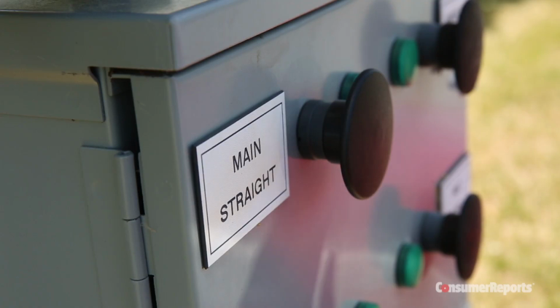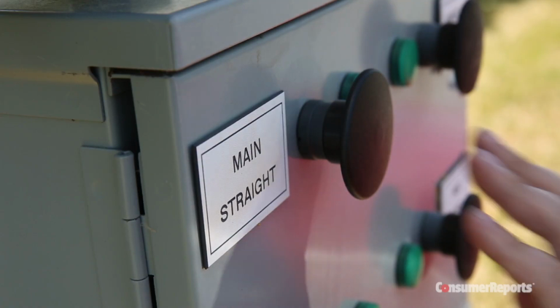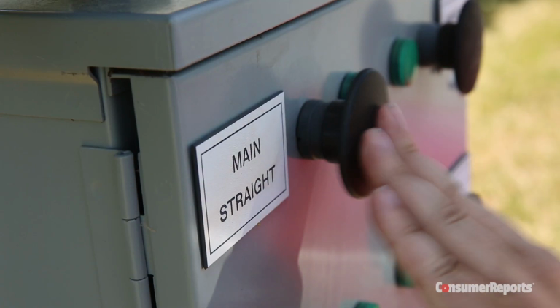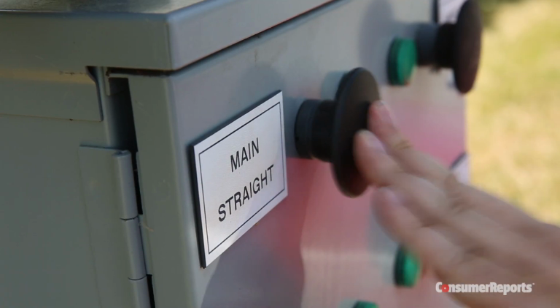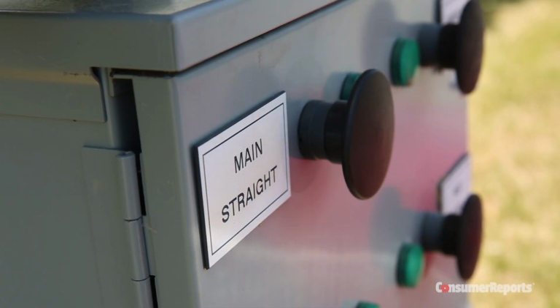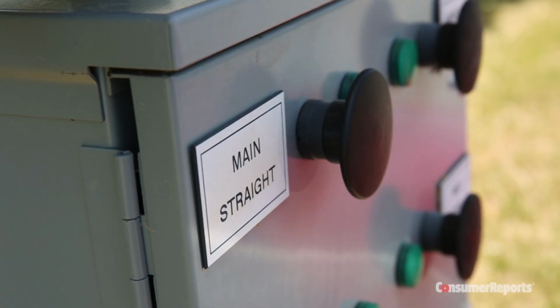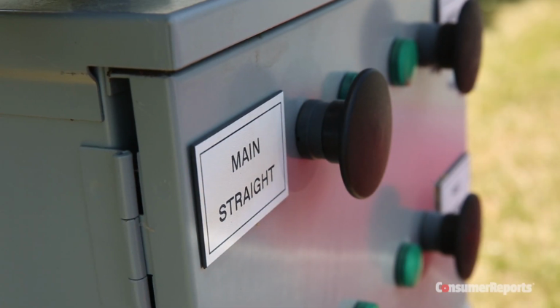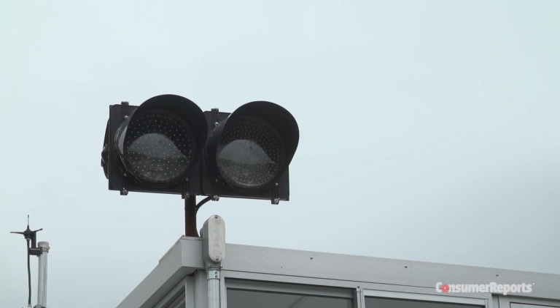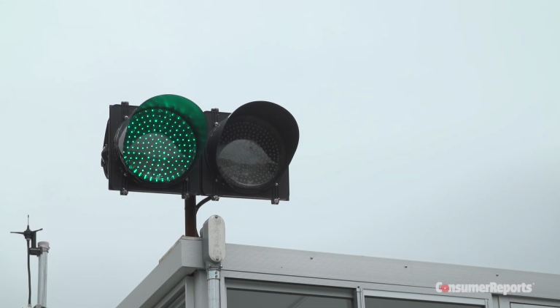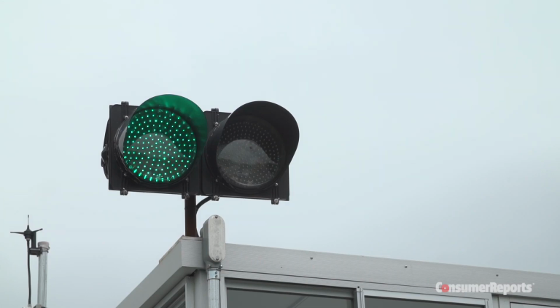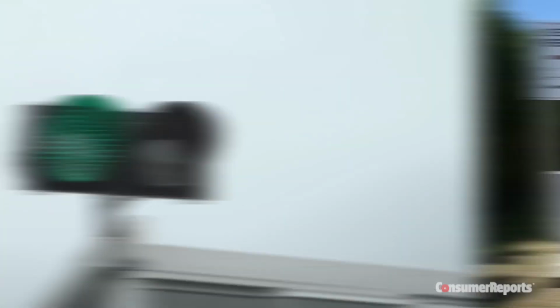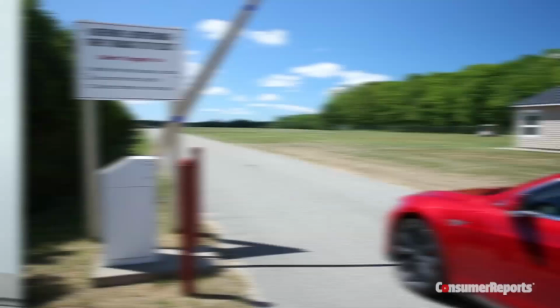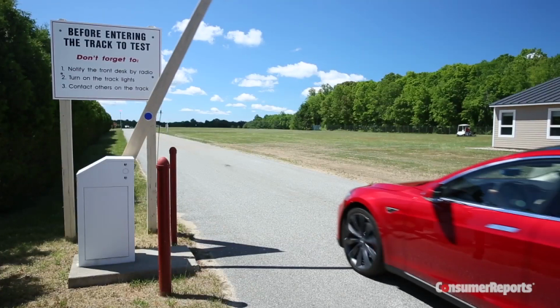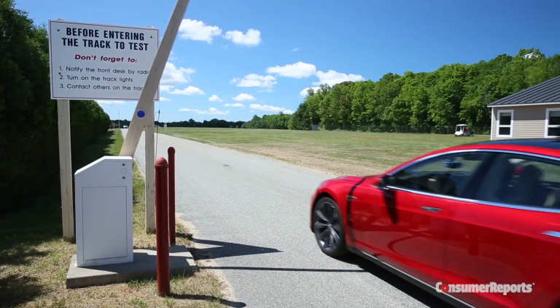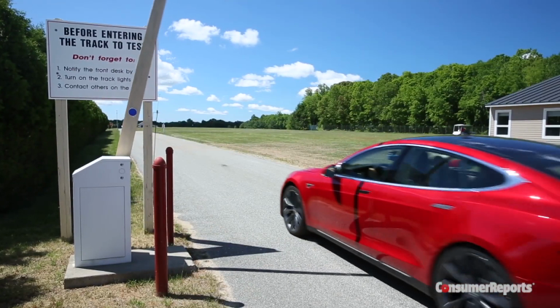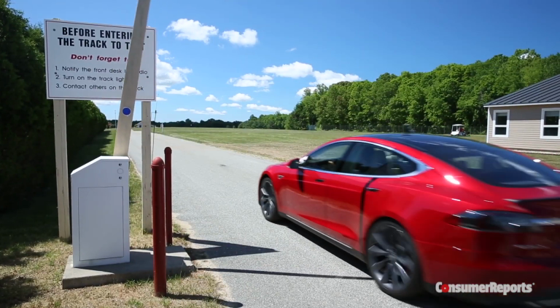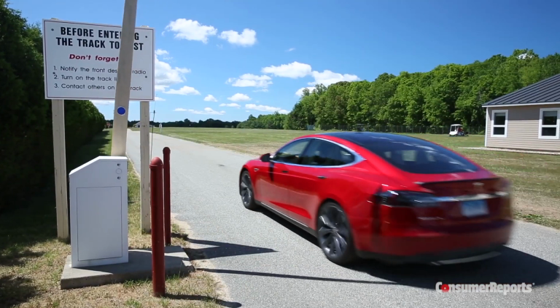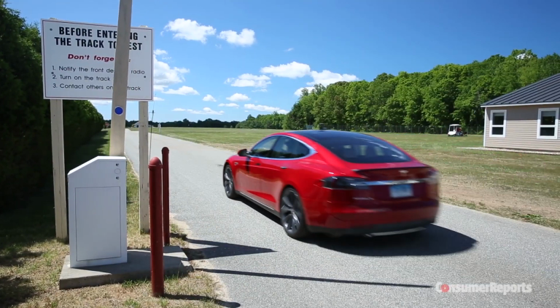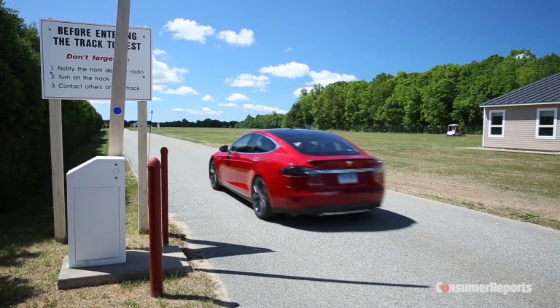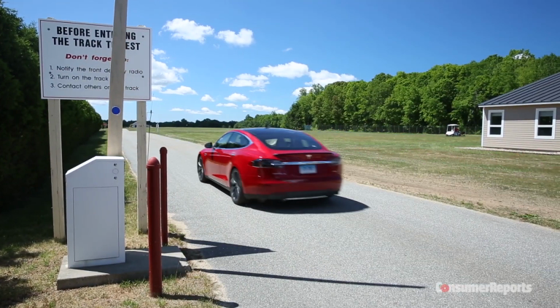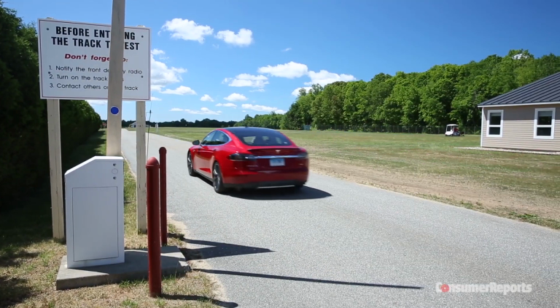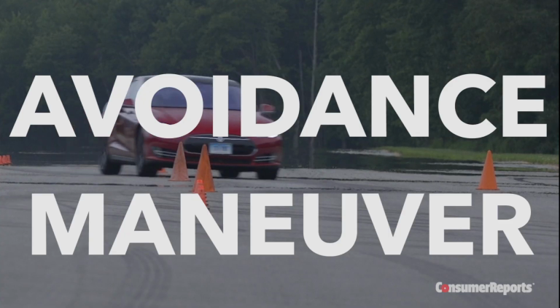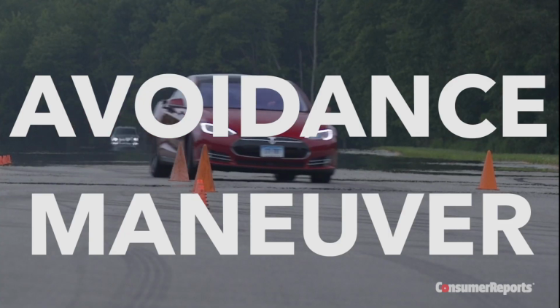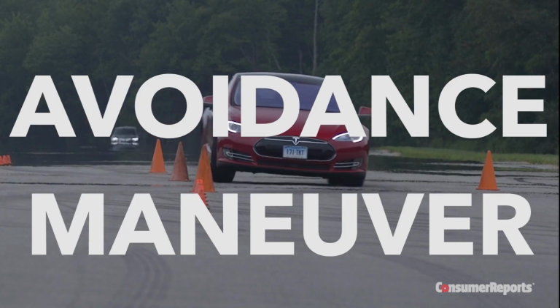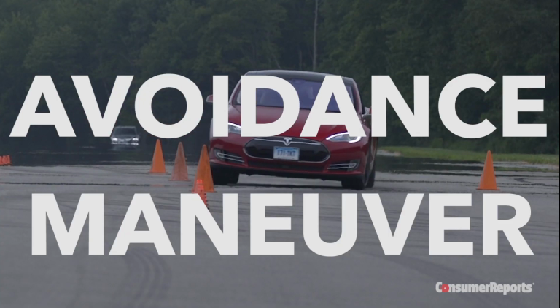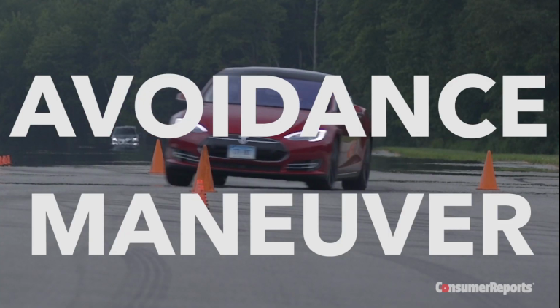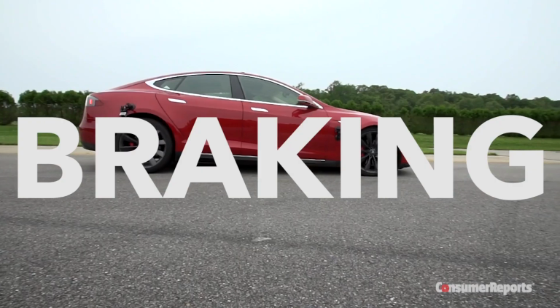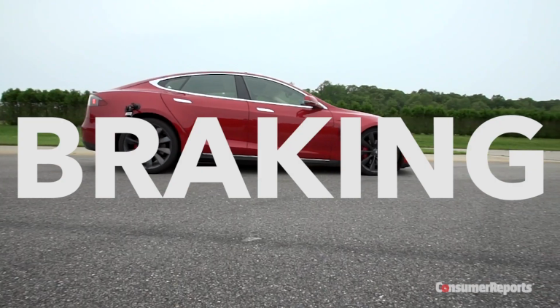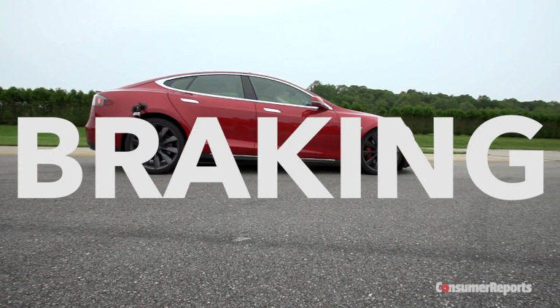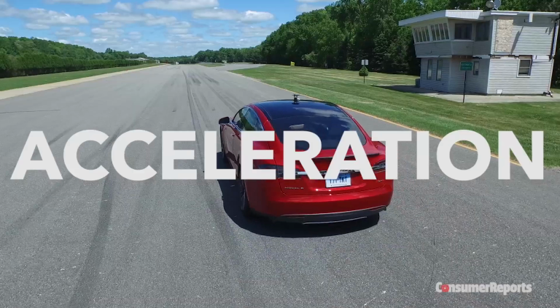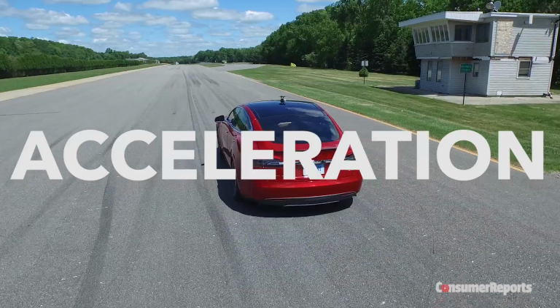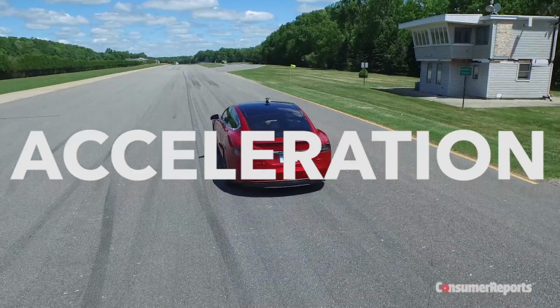We put cars through all sorts of tests. Today we are highlighting three tests: avoidance maneuver, braking, and acceleration.